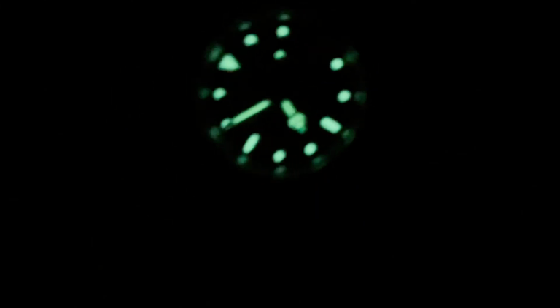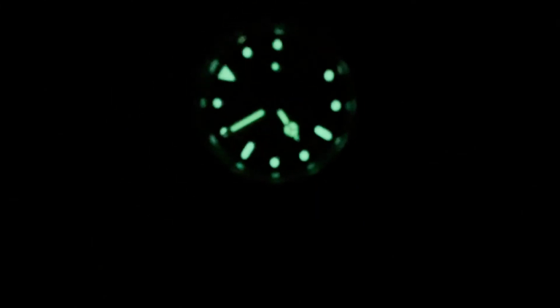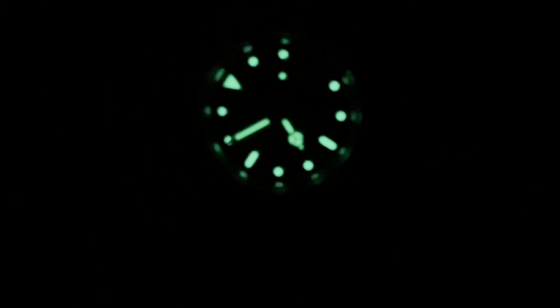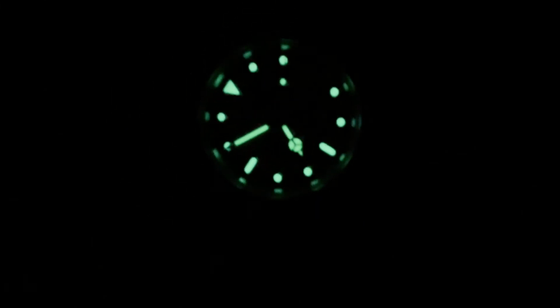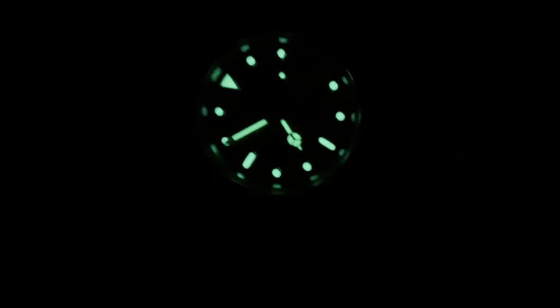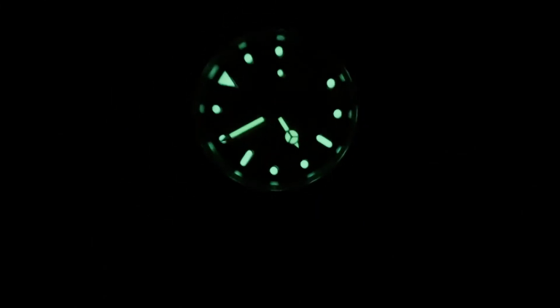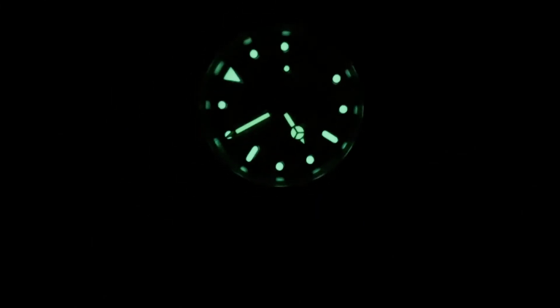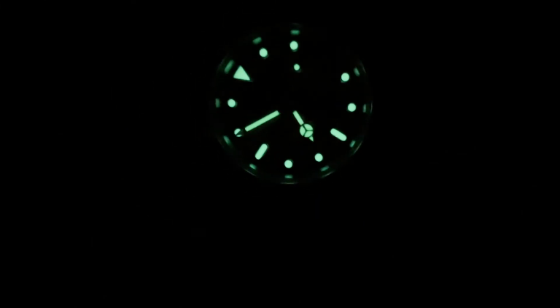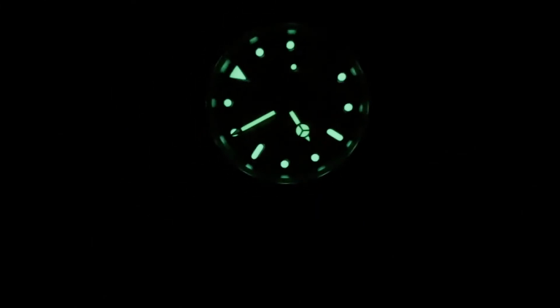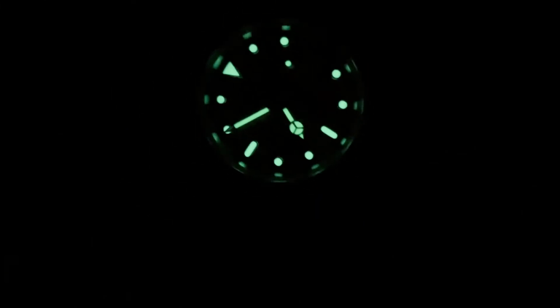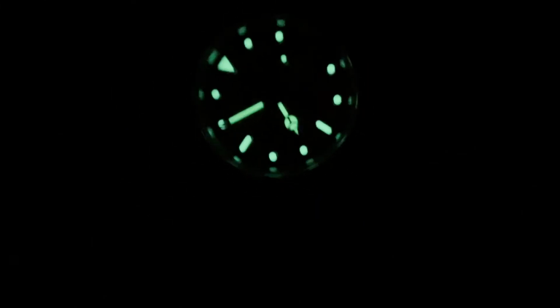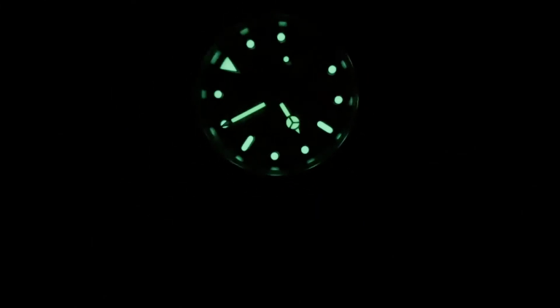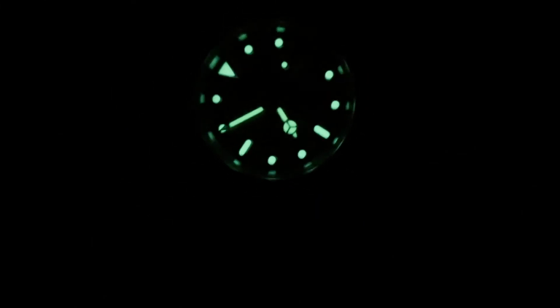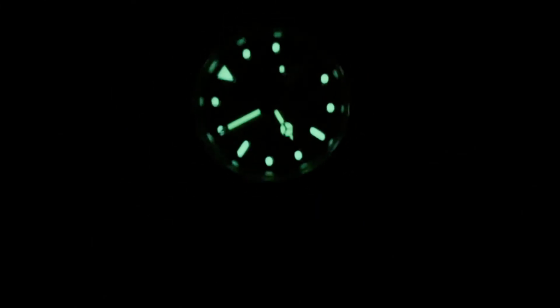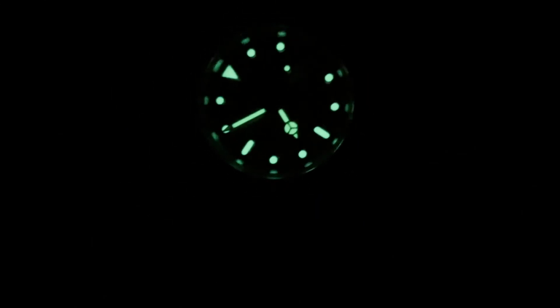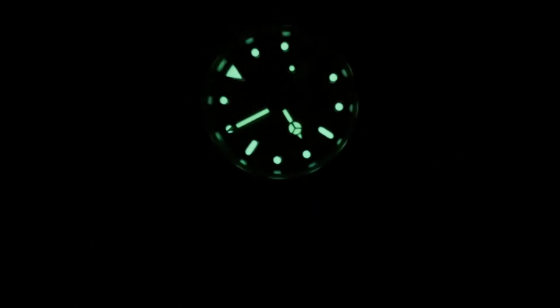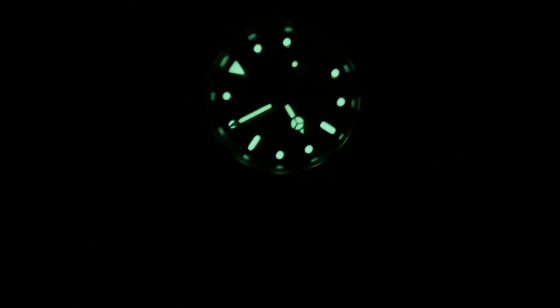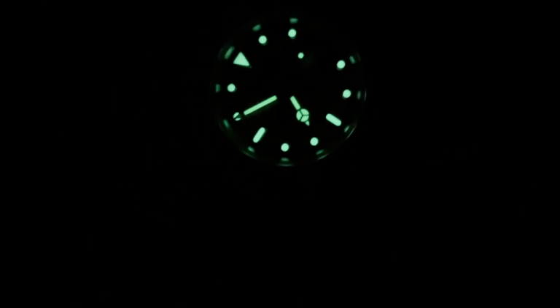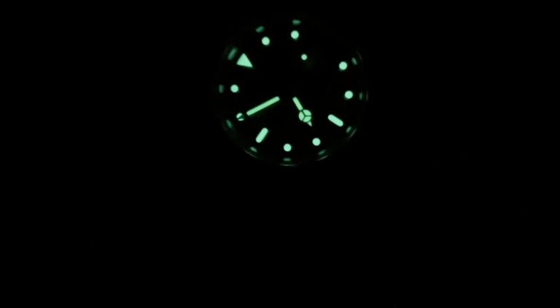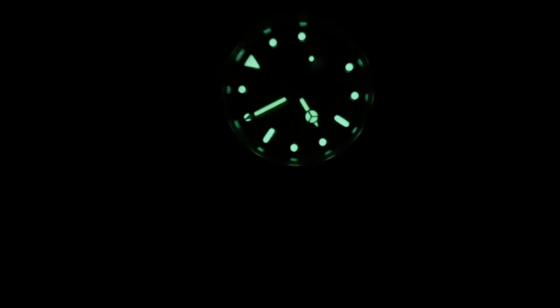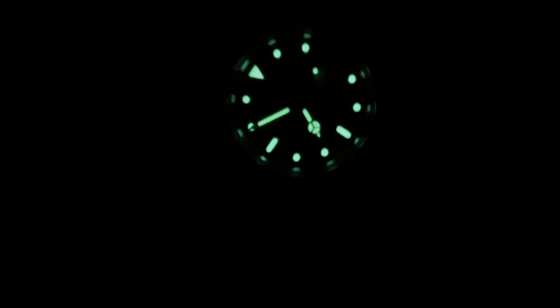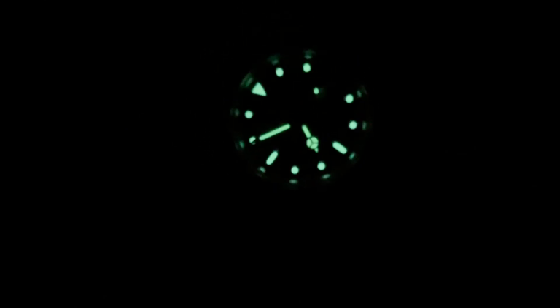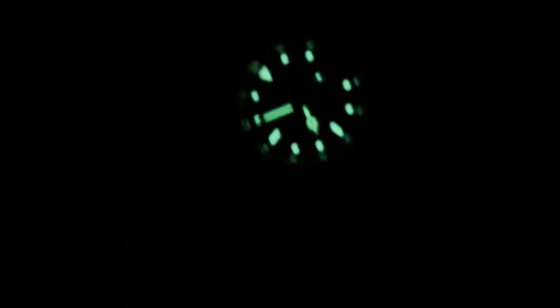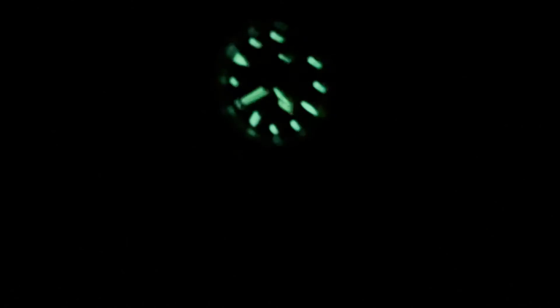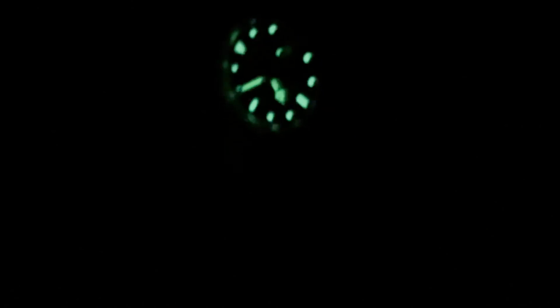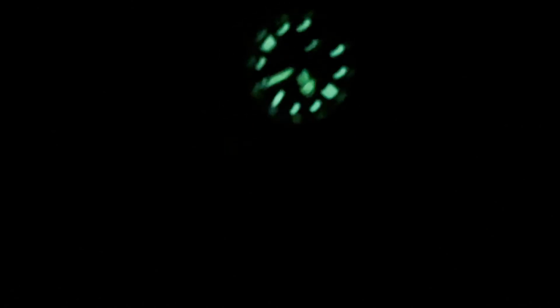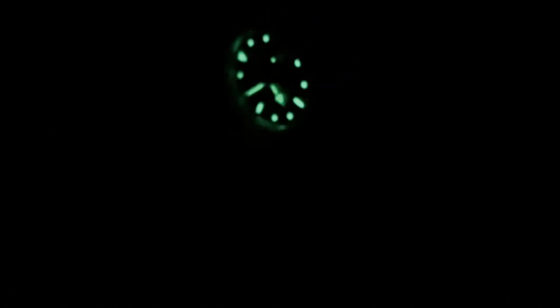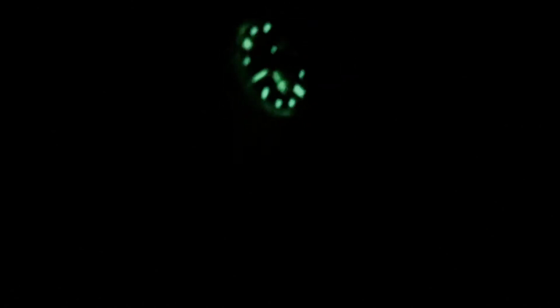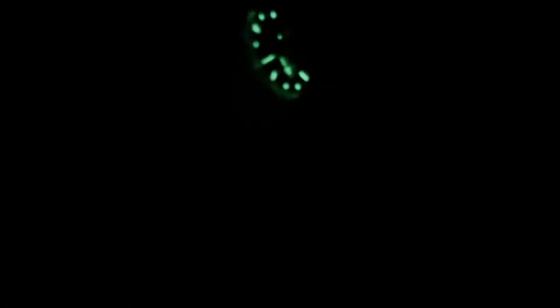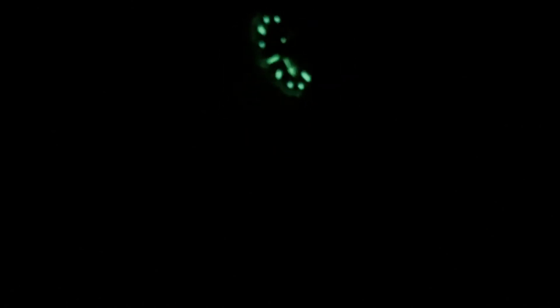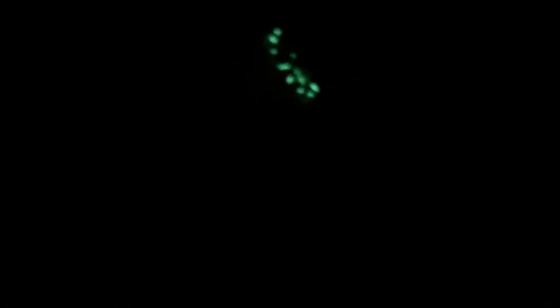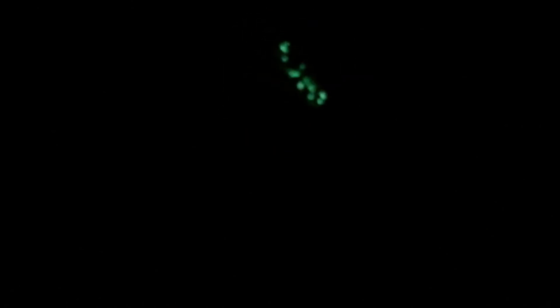Camera's not focusing, but you can see that it is really bright. Thanks for watching.